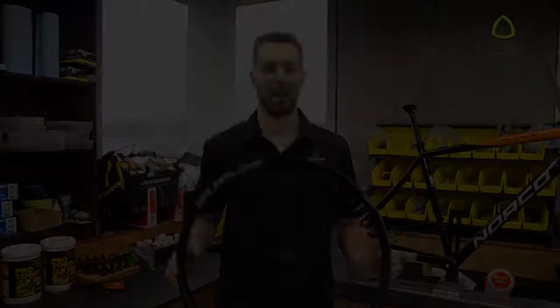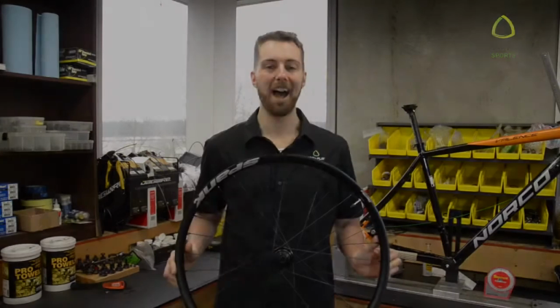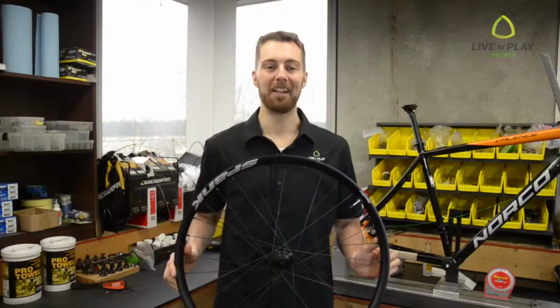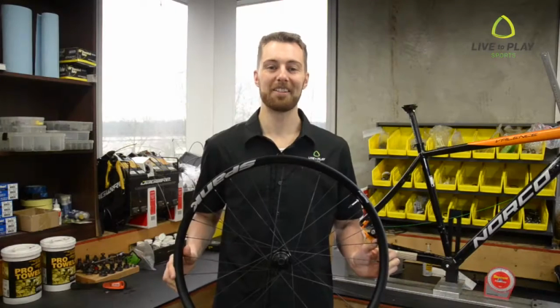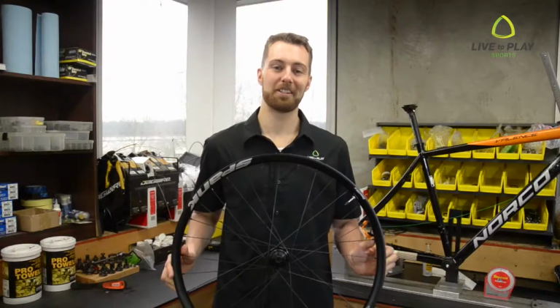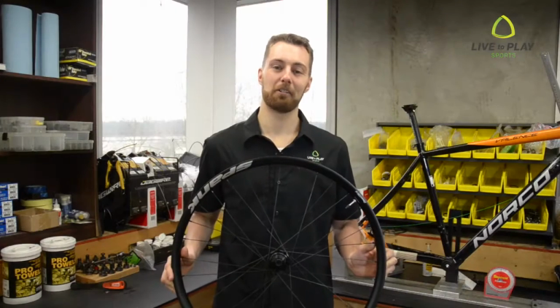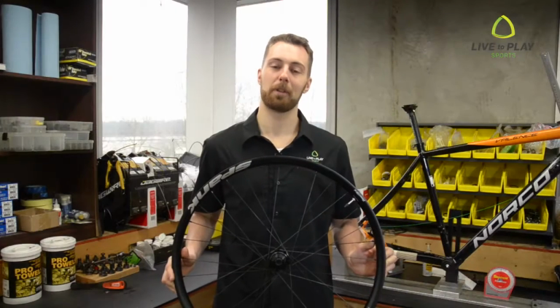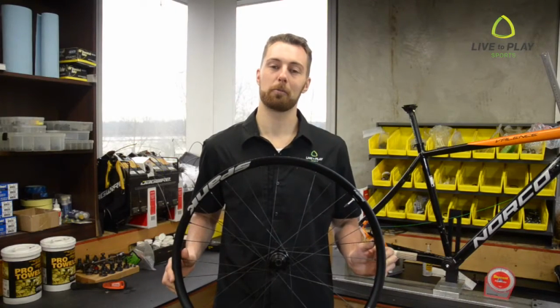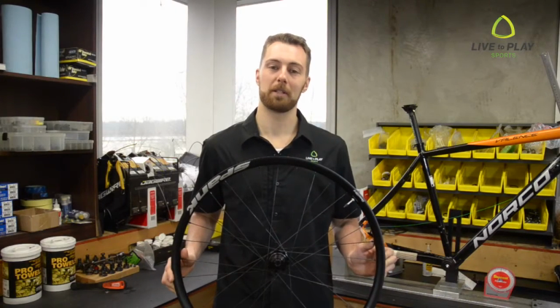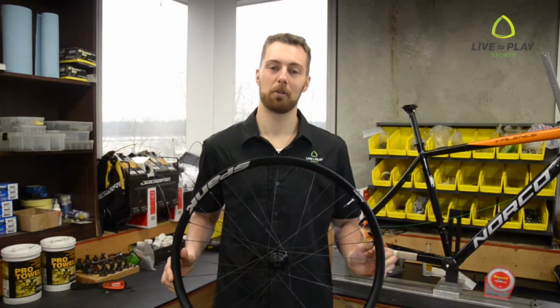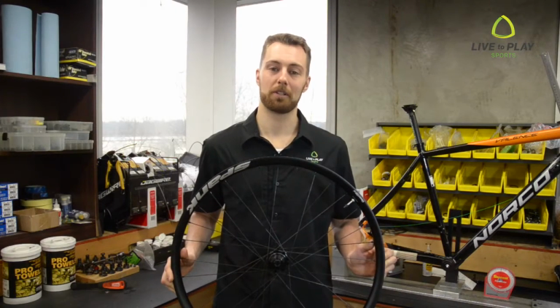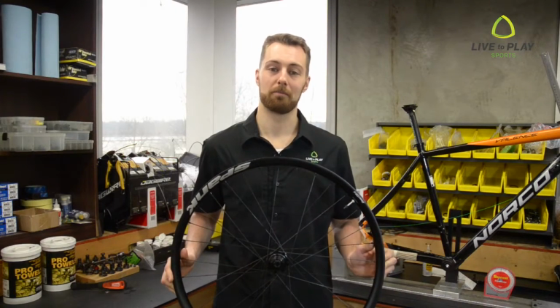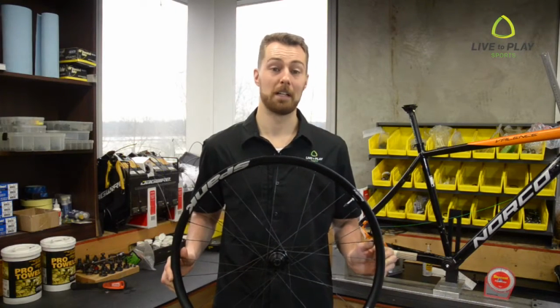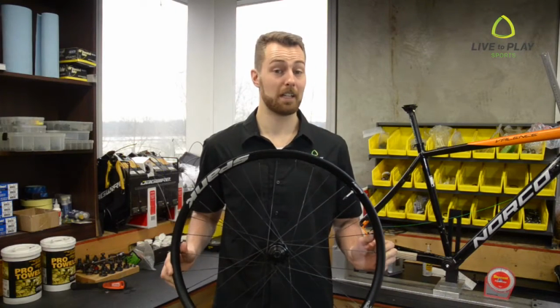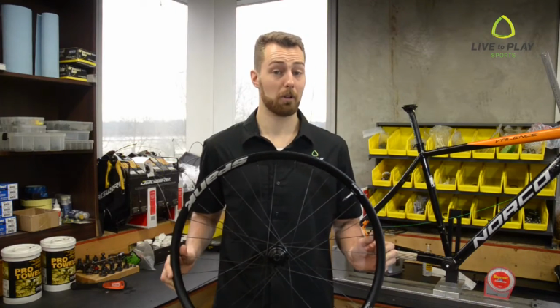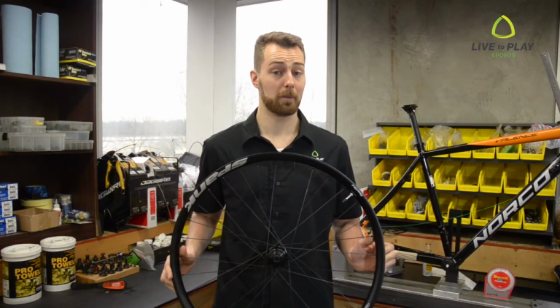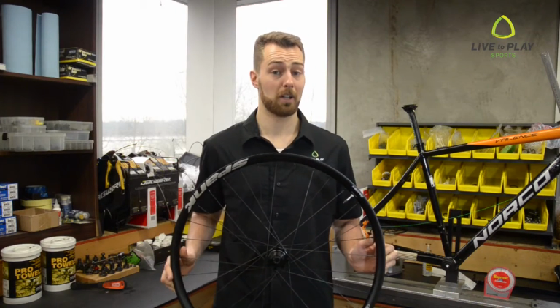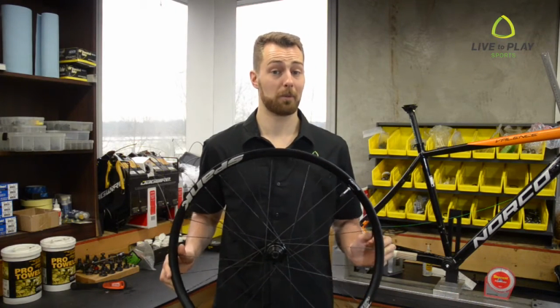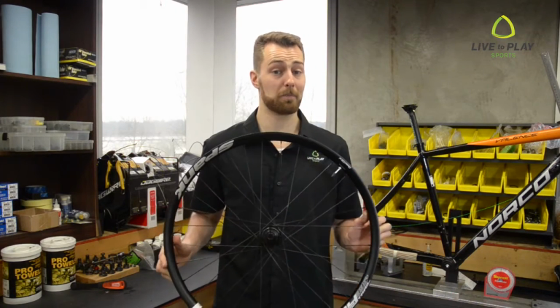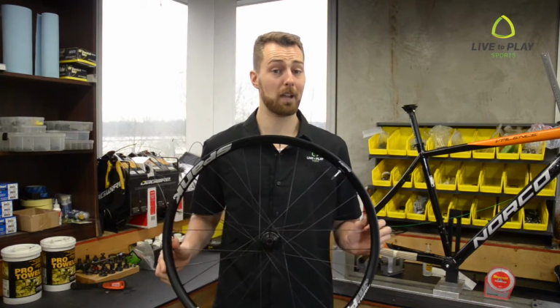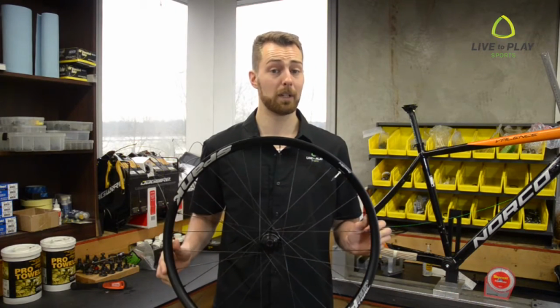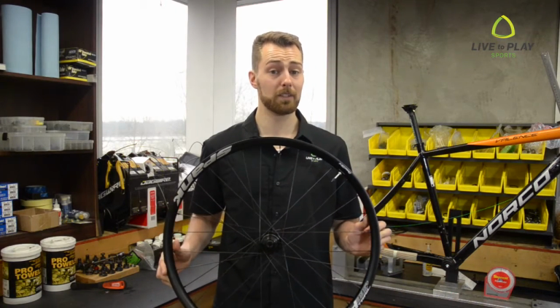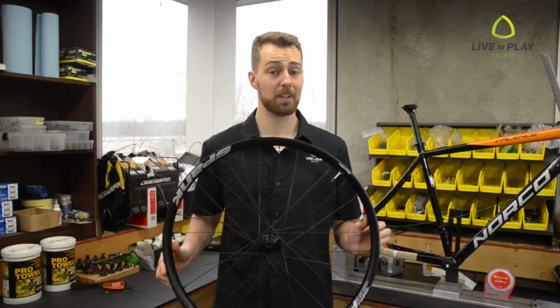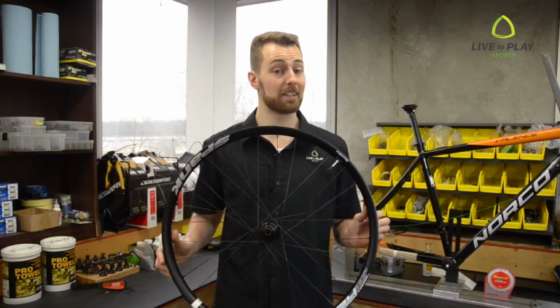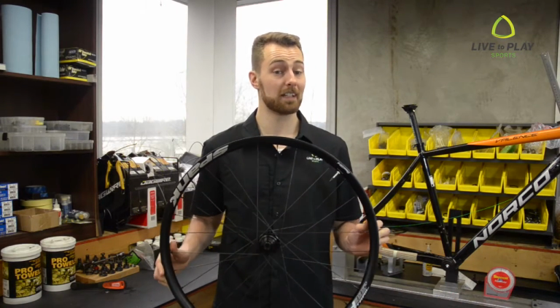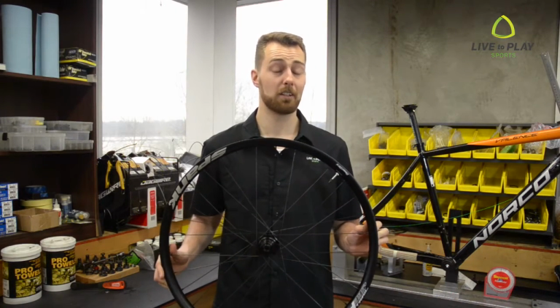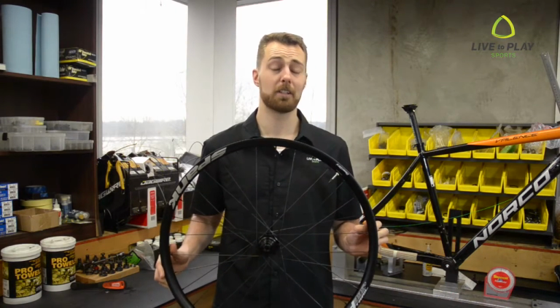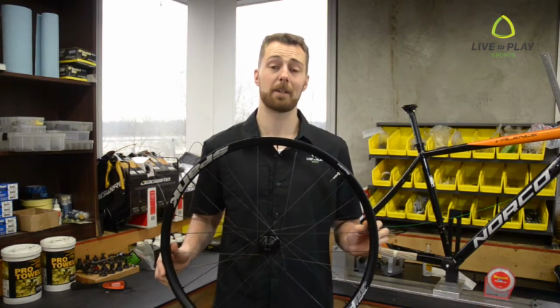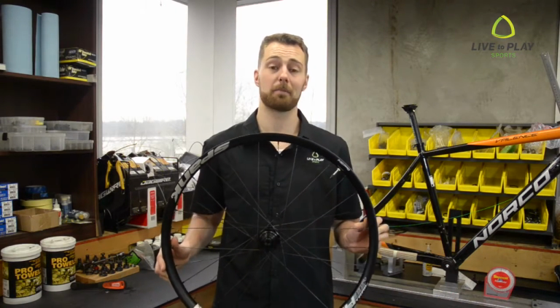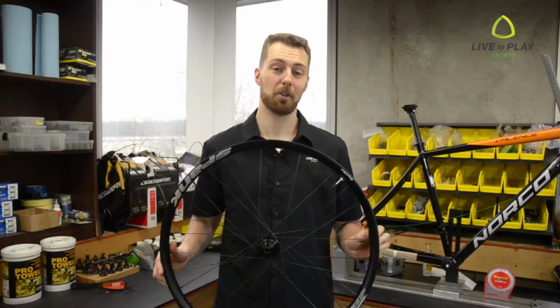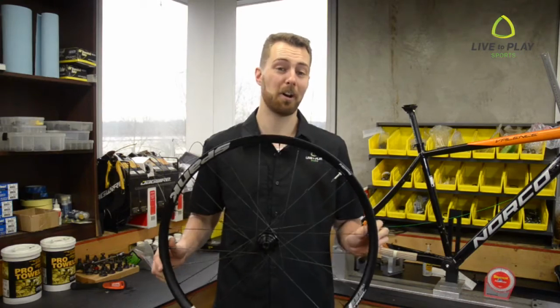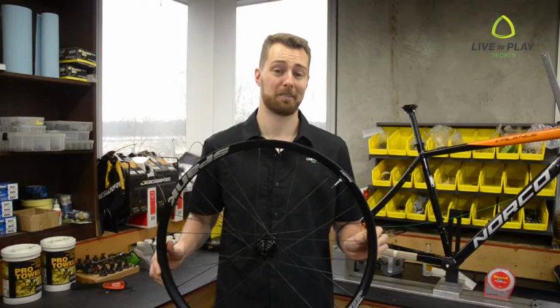Hi, this is Derek from Live2Play Sports. Today we're going to be talking about Spank wheels and the technology that makes them so awesome.